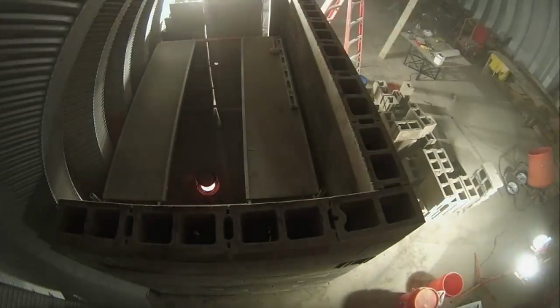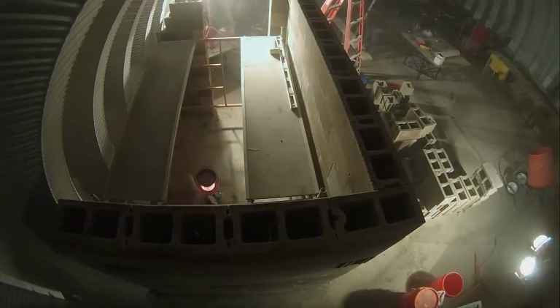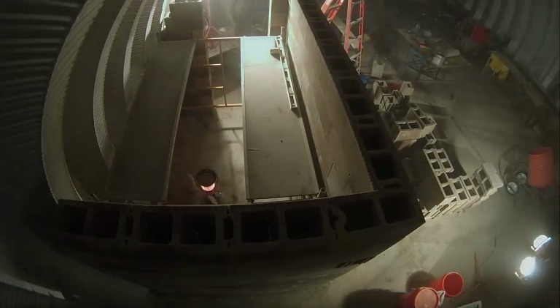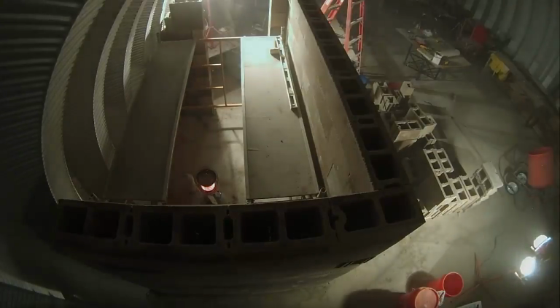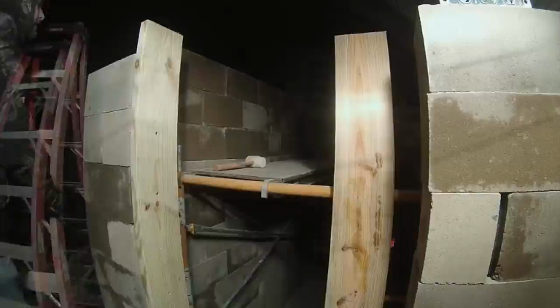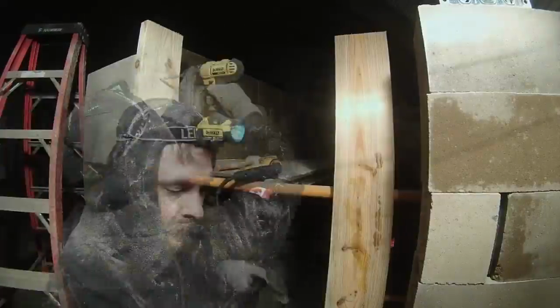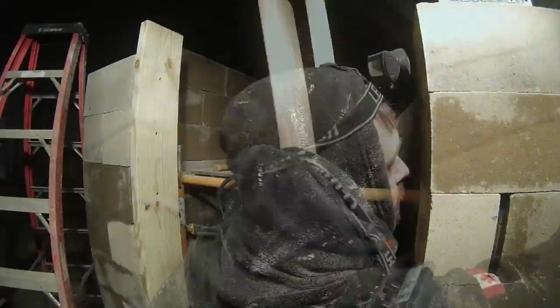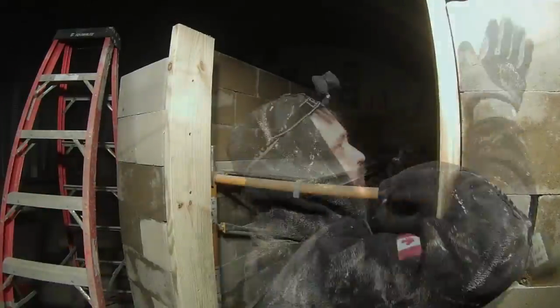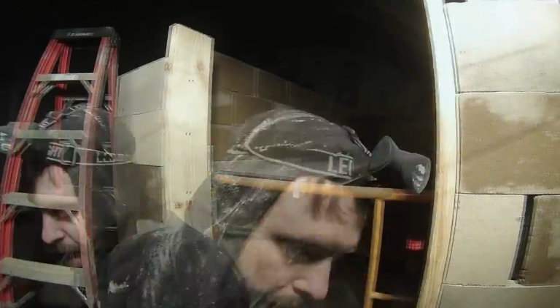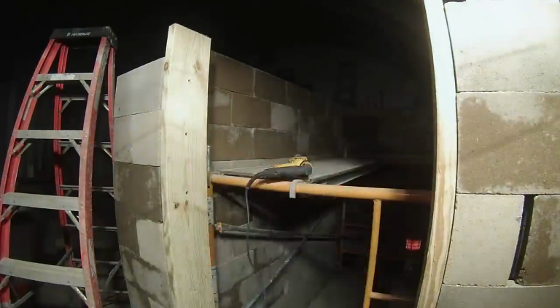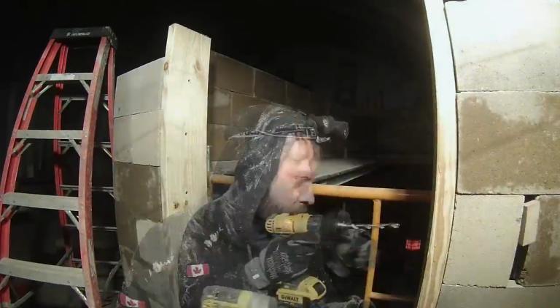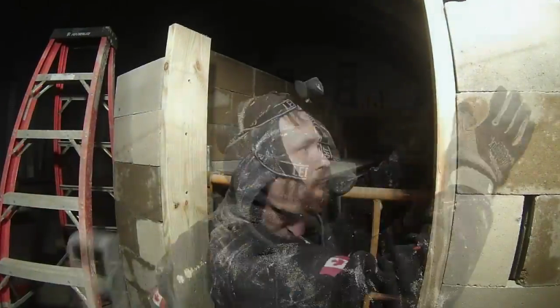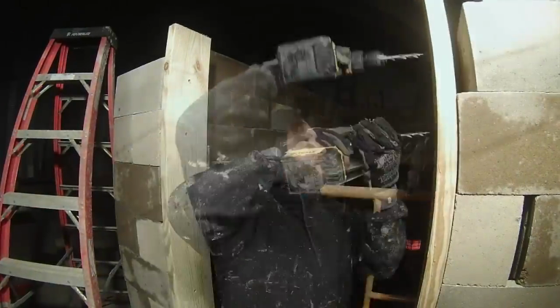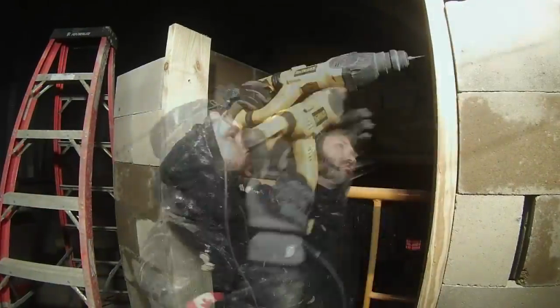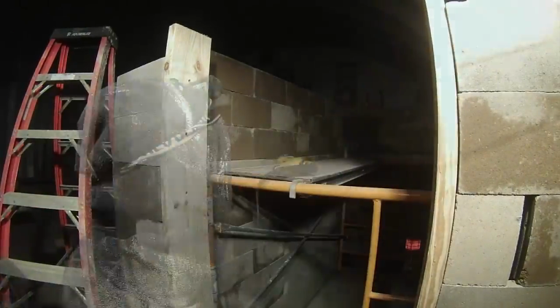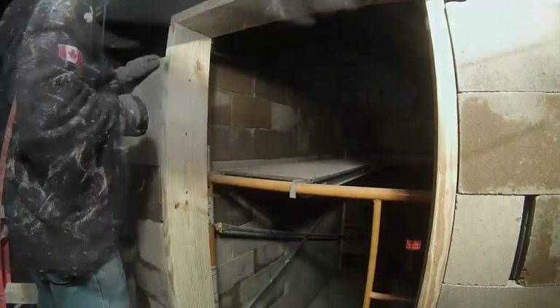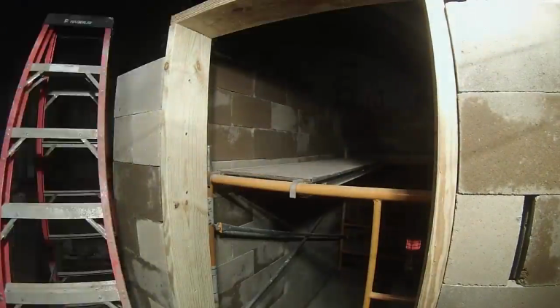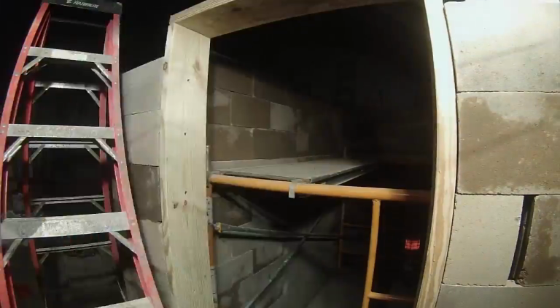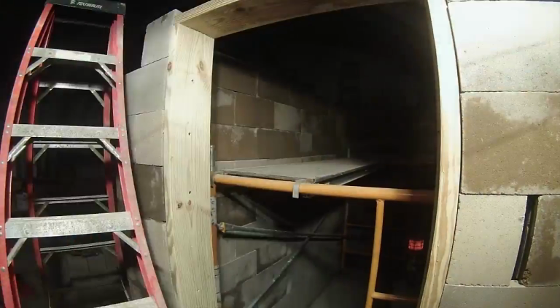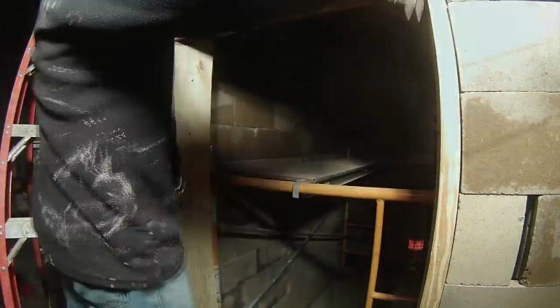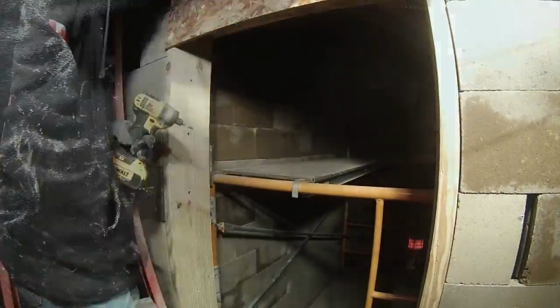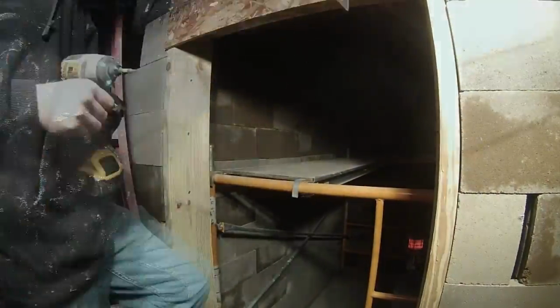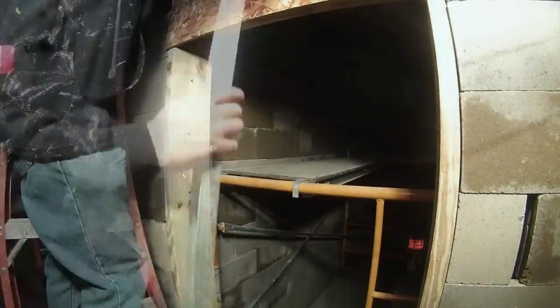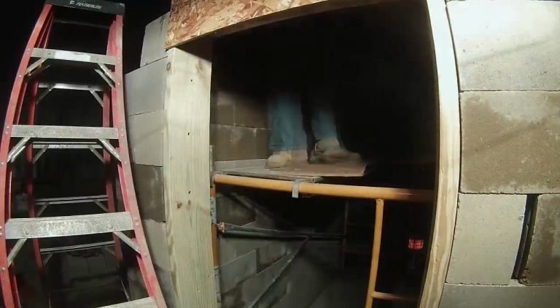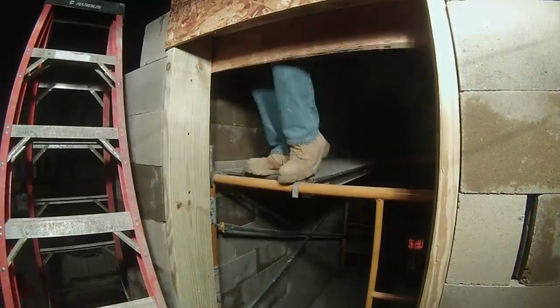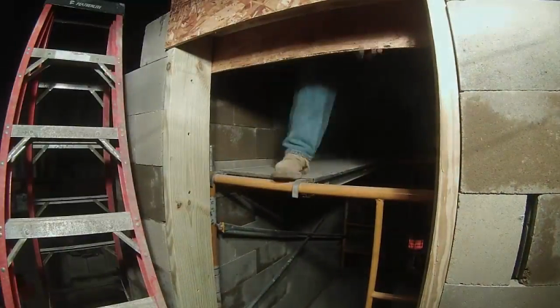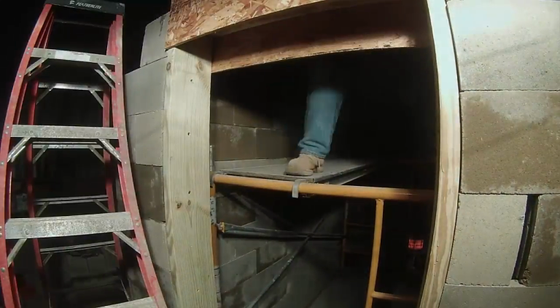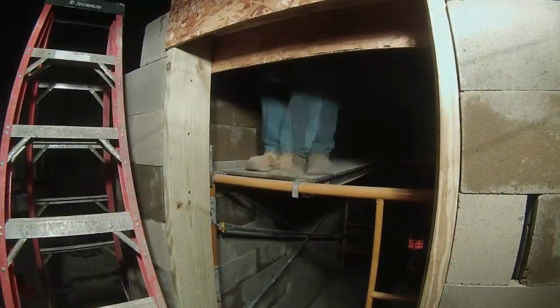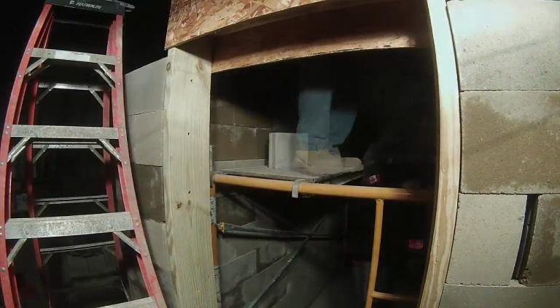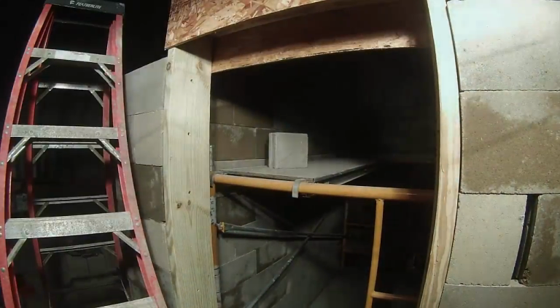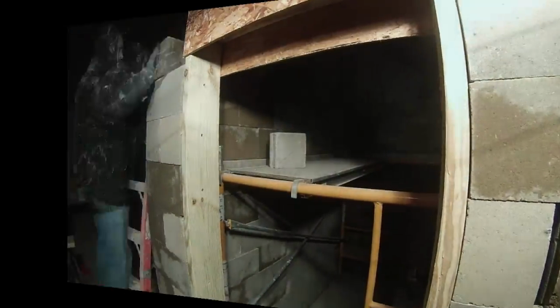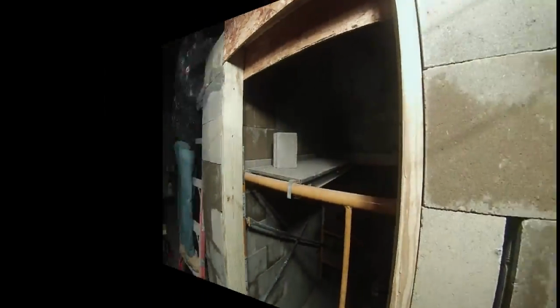These door bucks are treated two-by-eights. The boards at the top are to hold the concrete that I plan to pour for the lintel above the door.